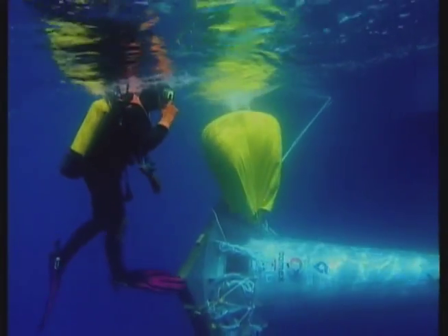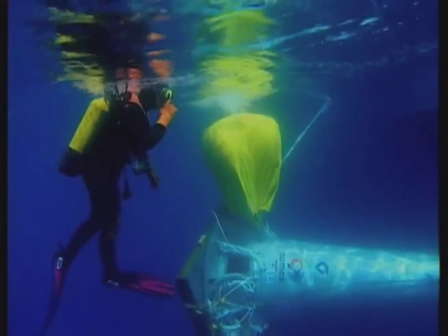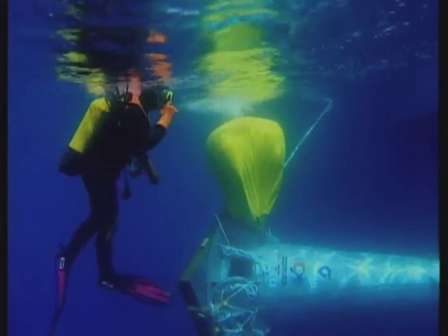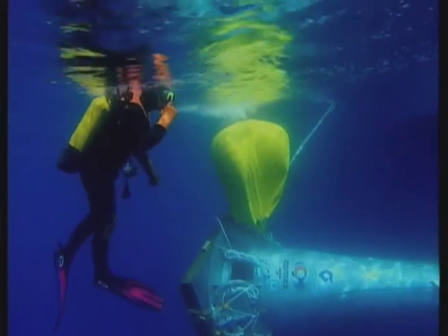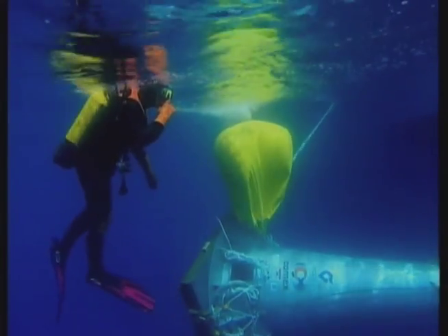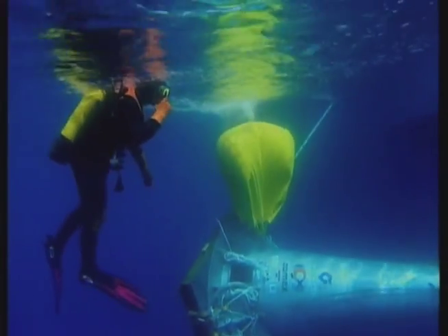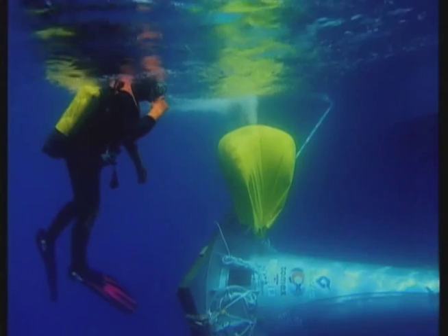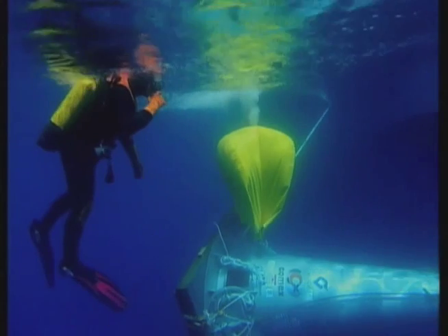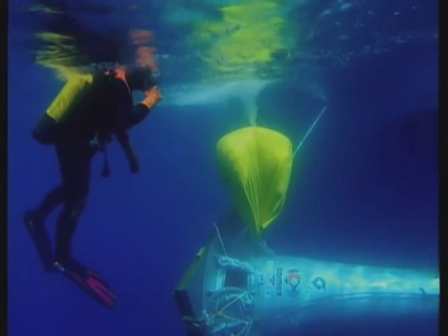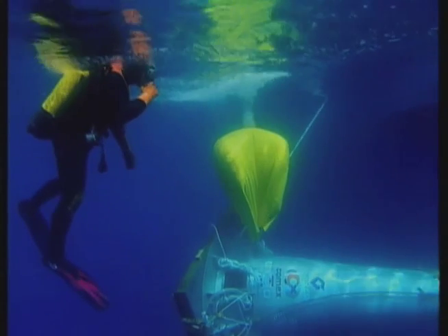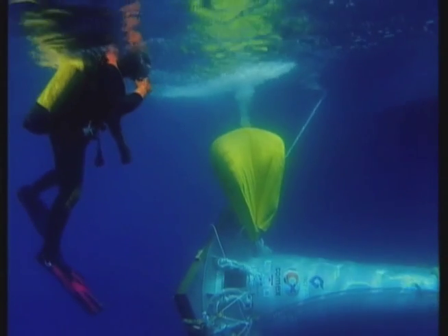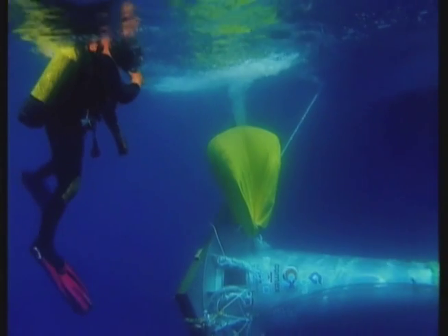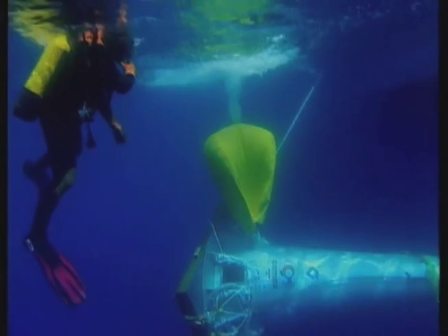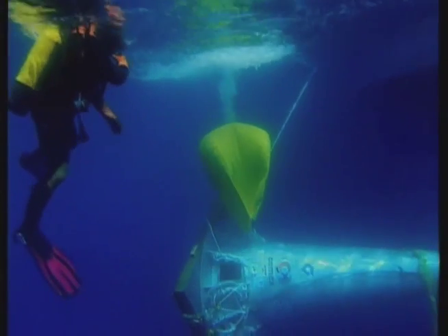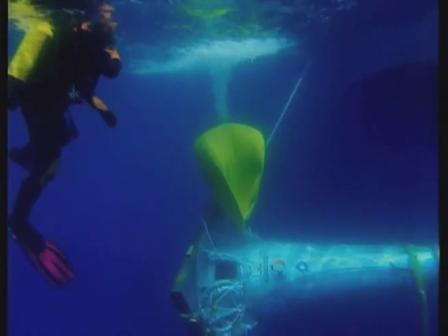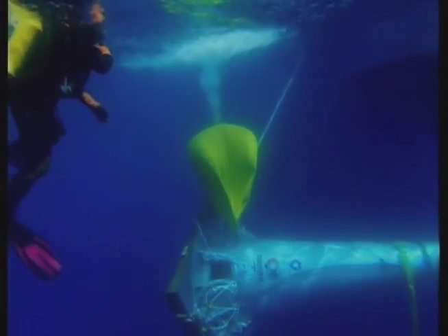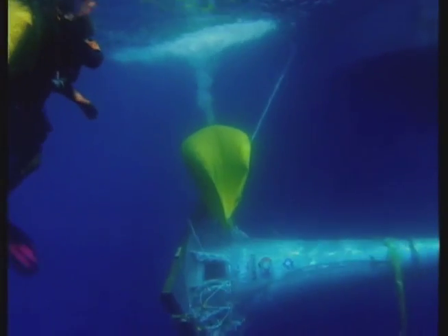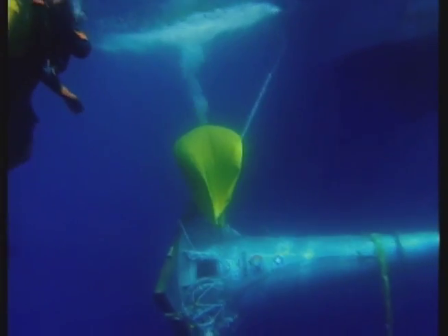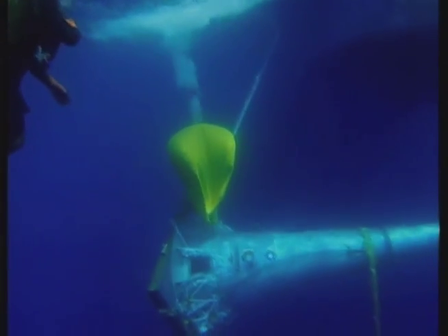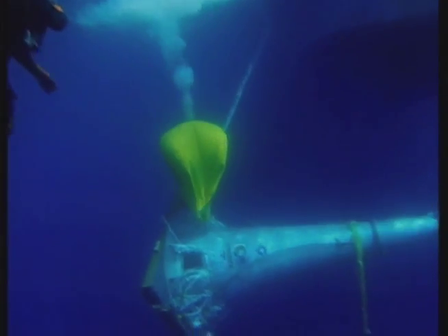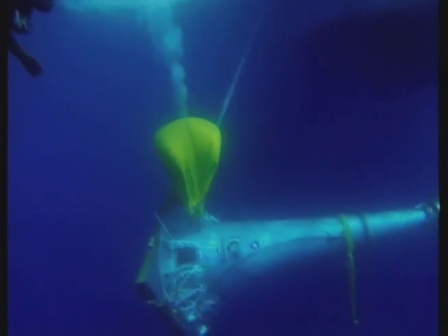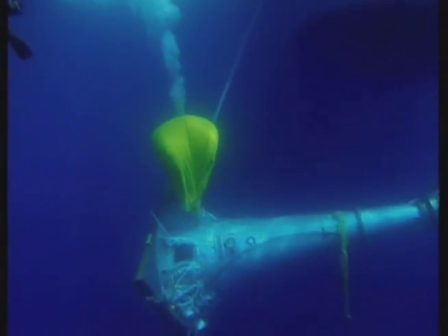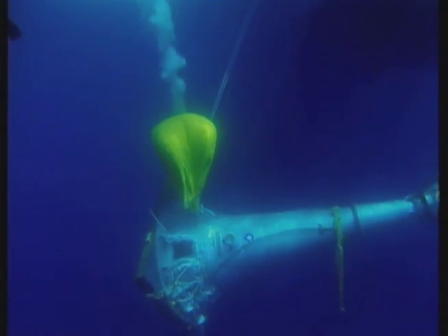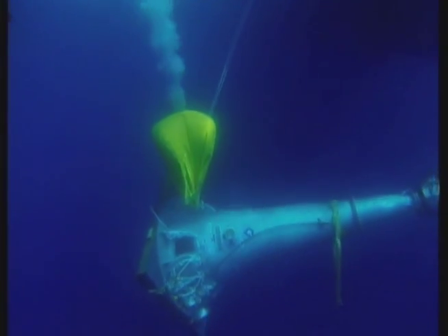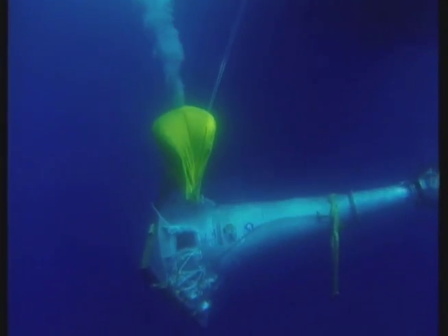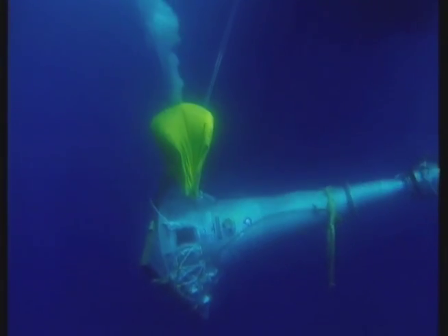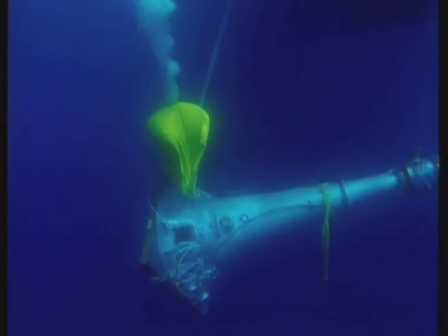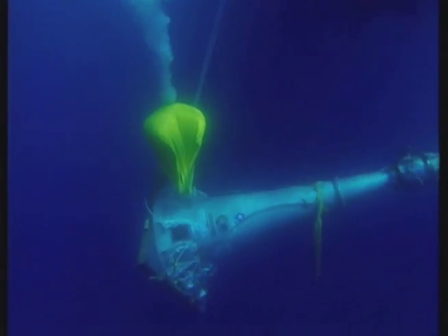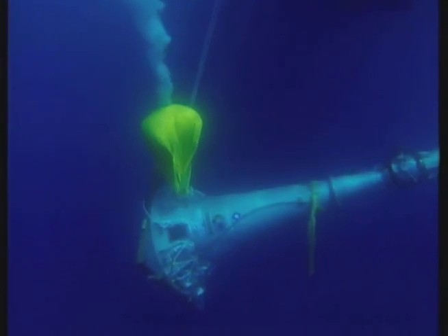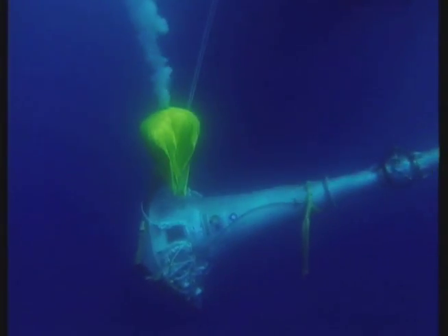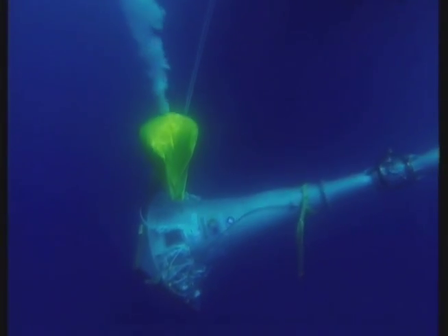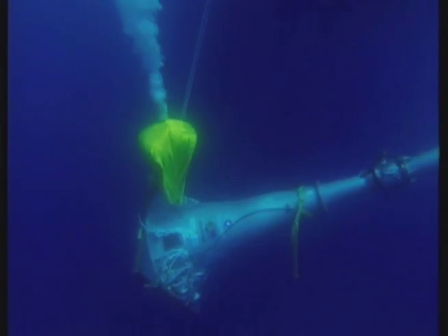The balloons, which are filled with air, have opened and are now preventing it from sinking too fast.